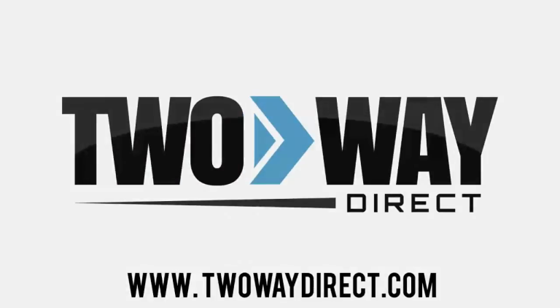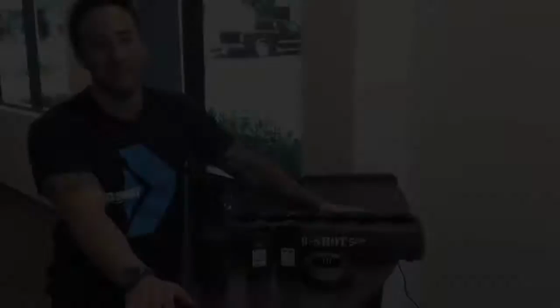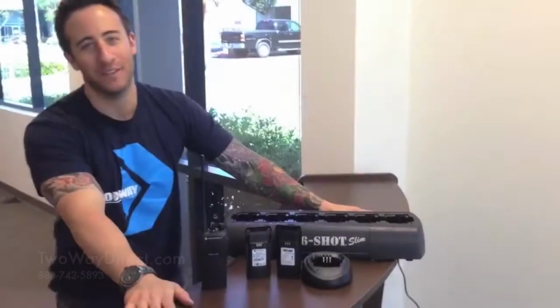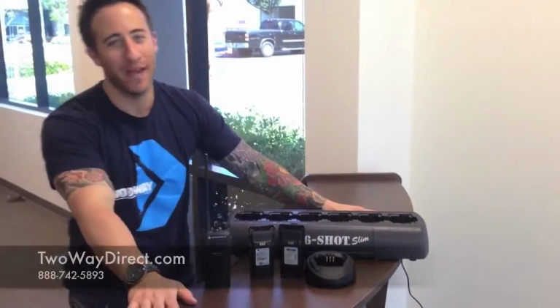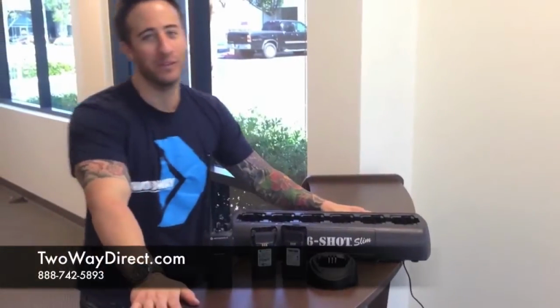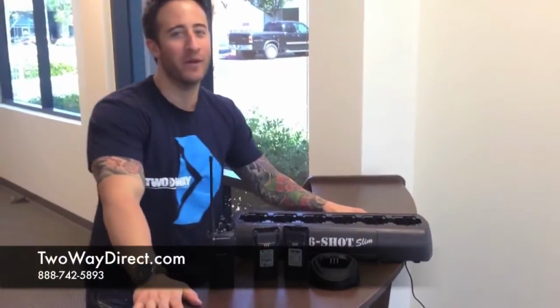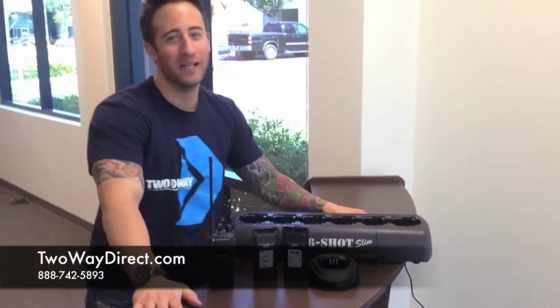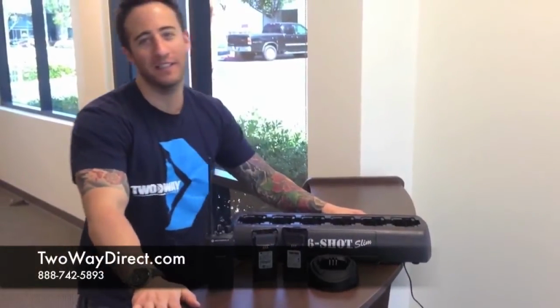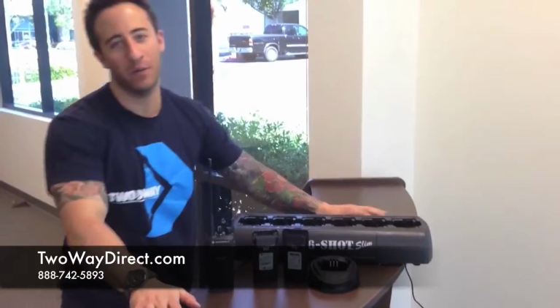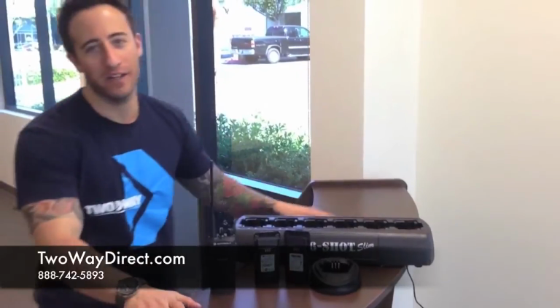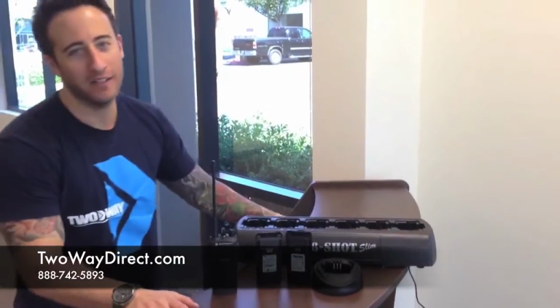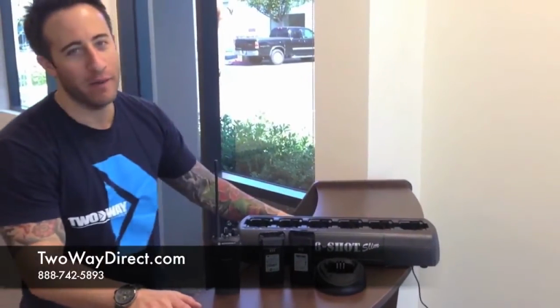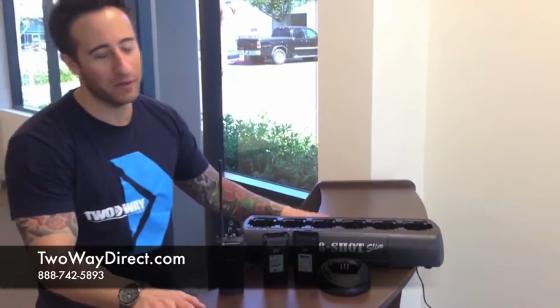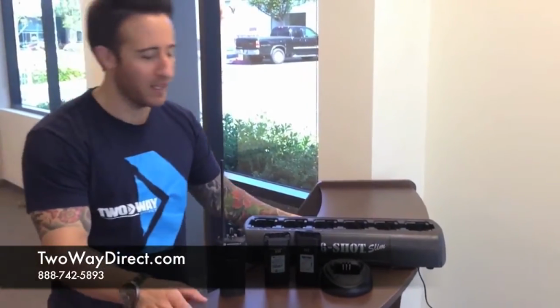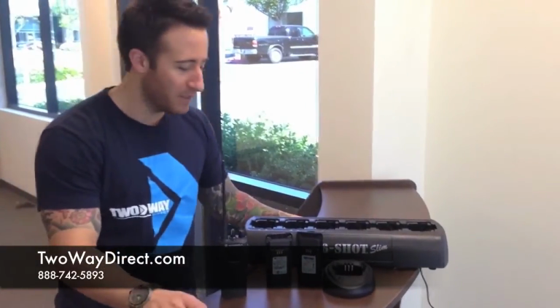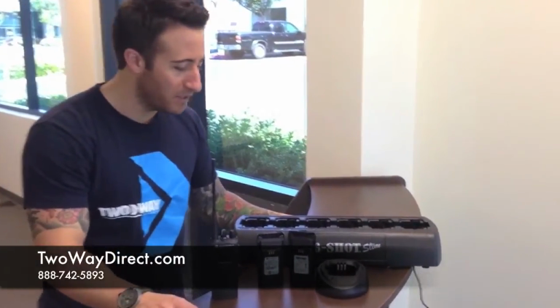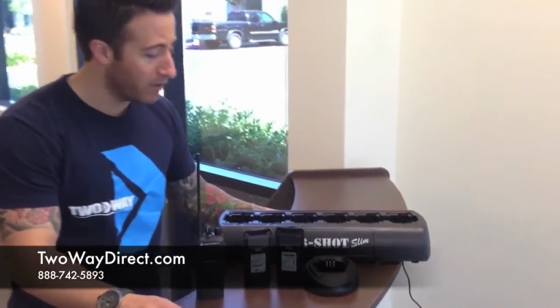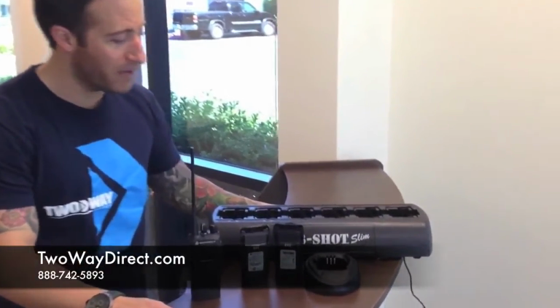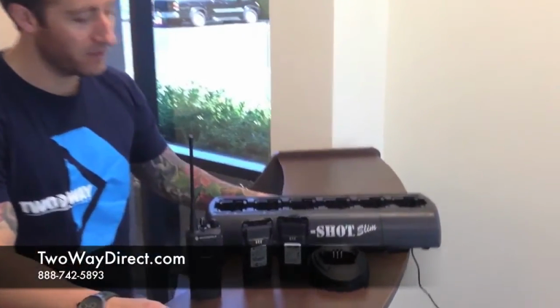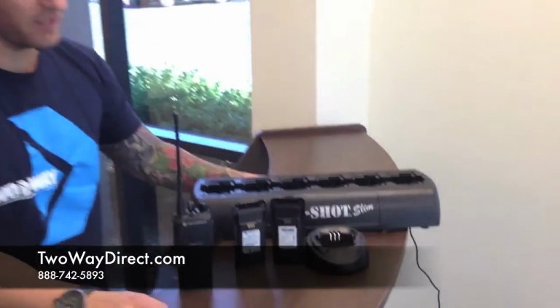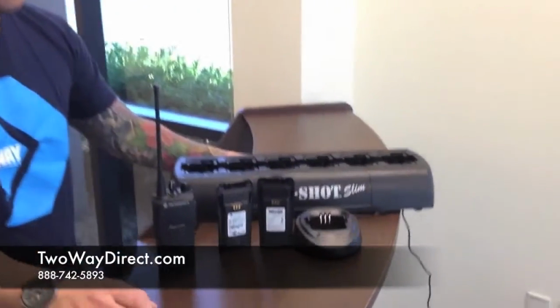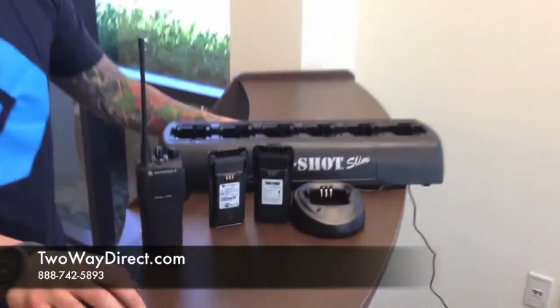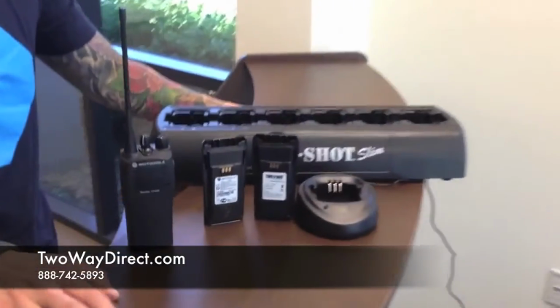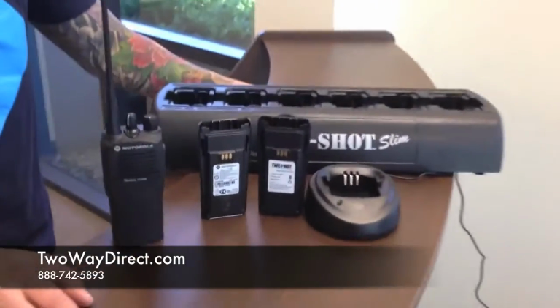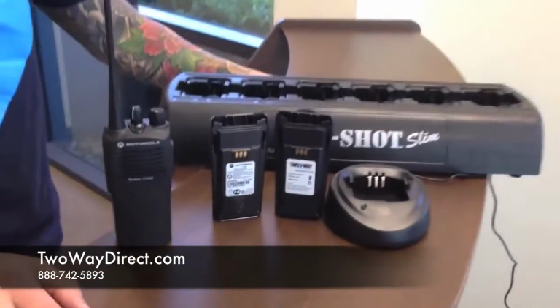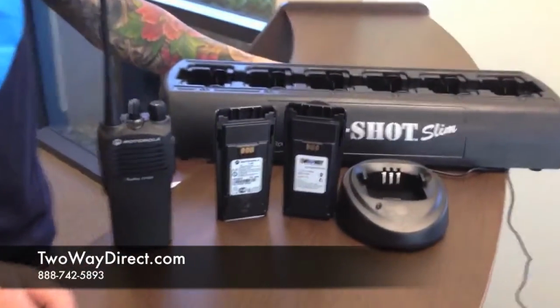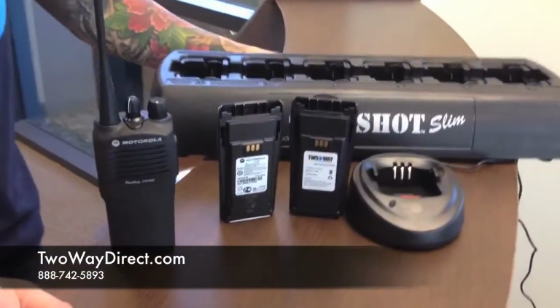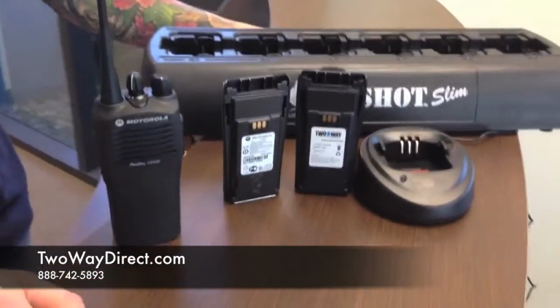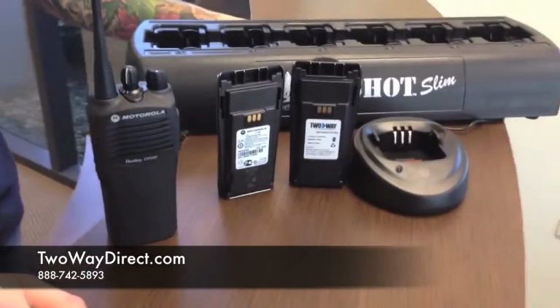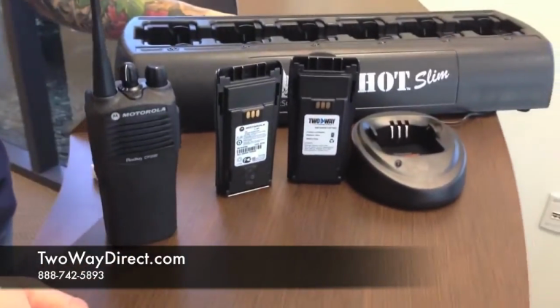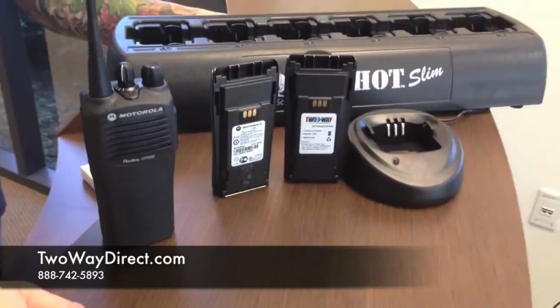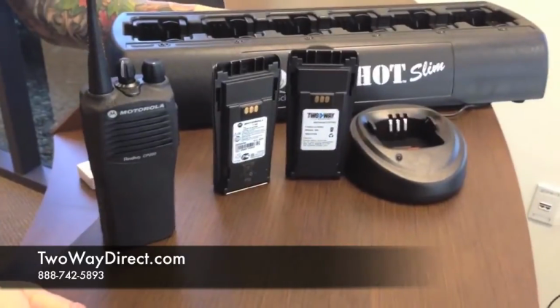Hi guys, this is Matt with 2E Direct and today we're going to talk to you about CP200 batteries and chargers. We have a few examples here to go over with you.